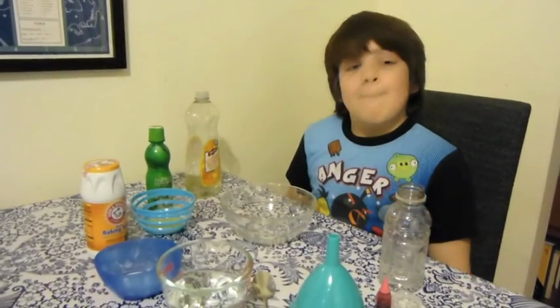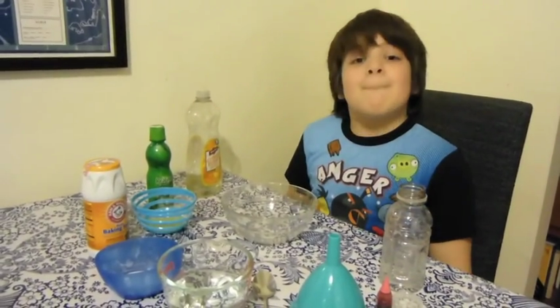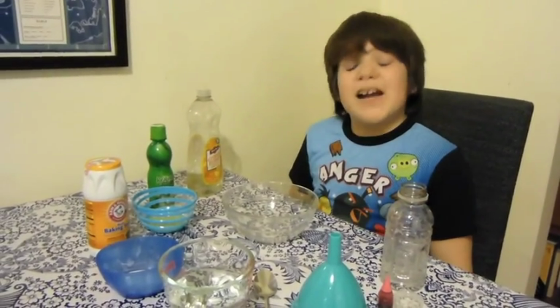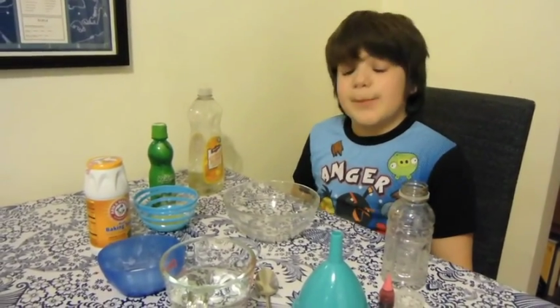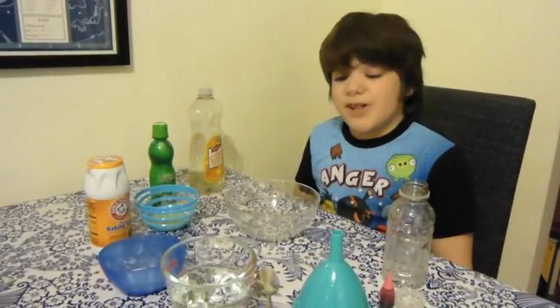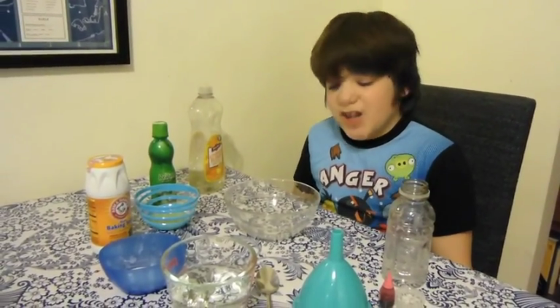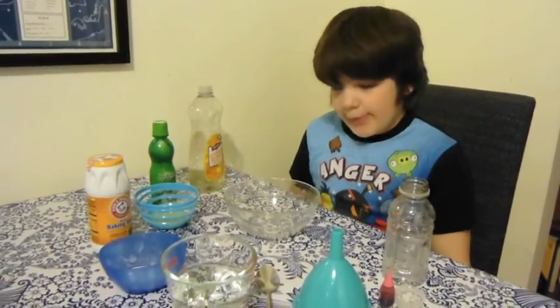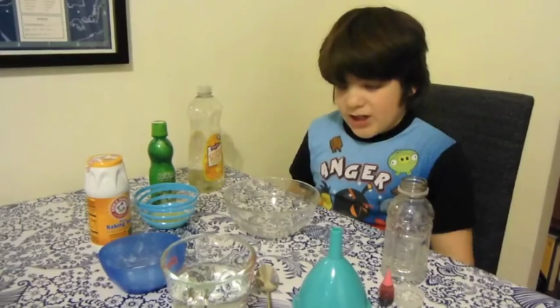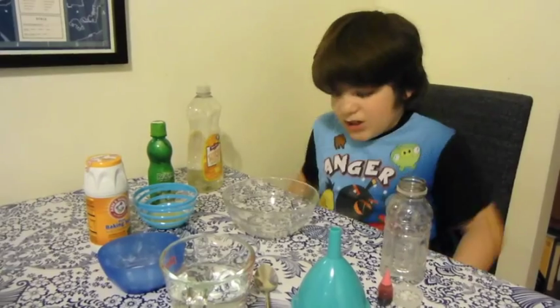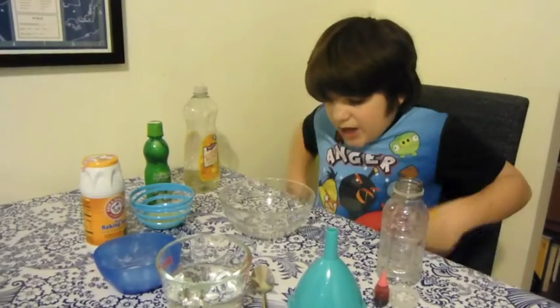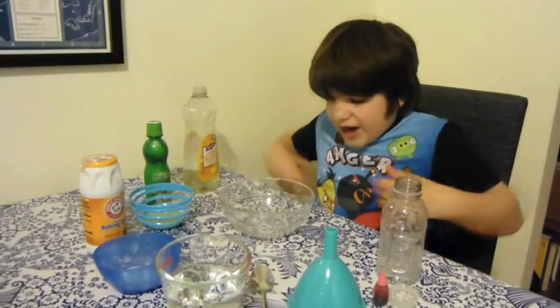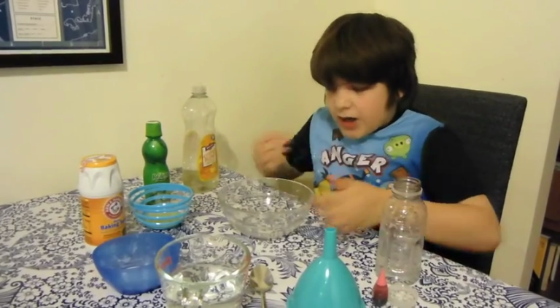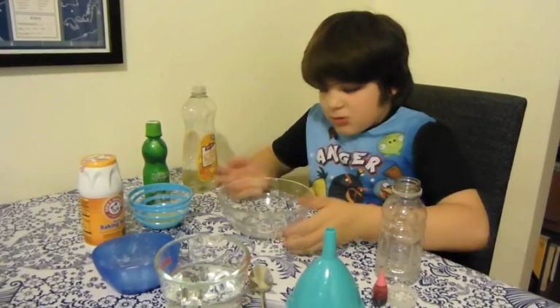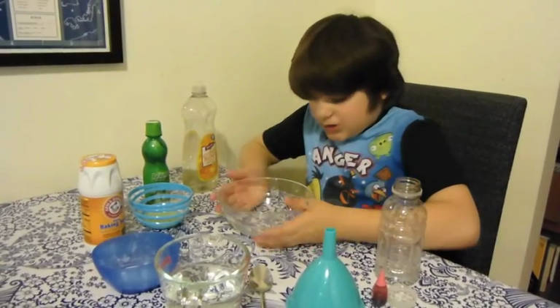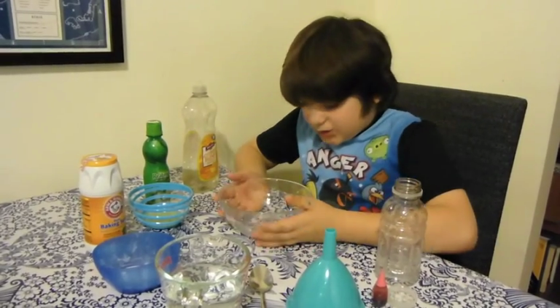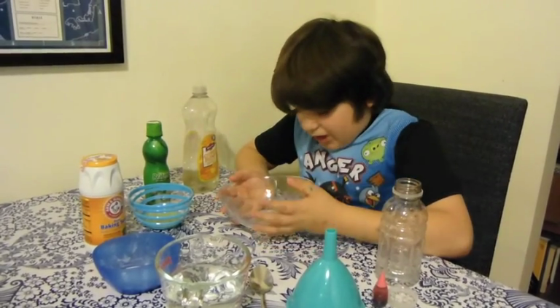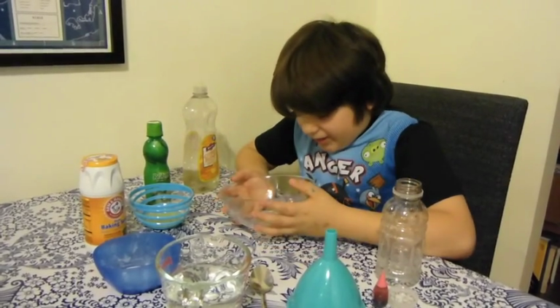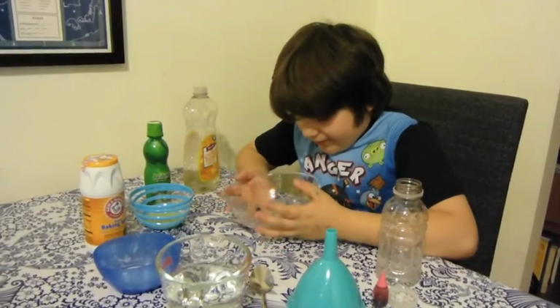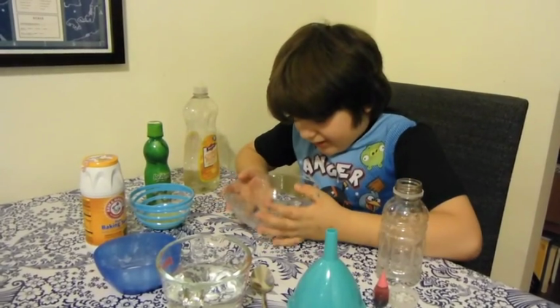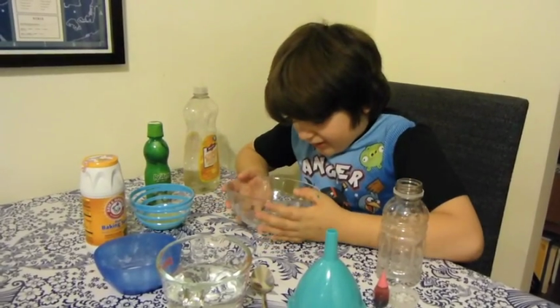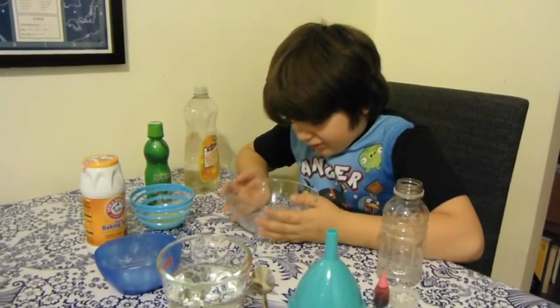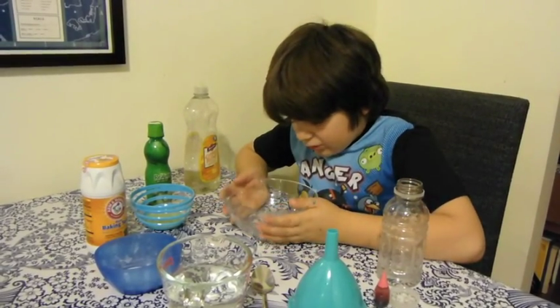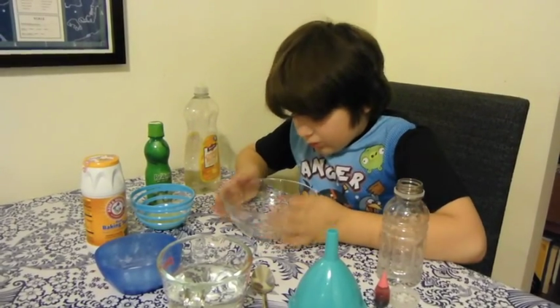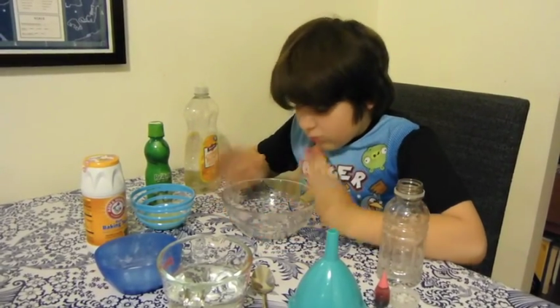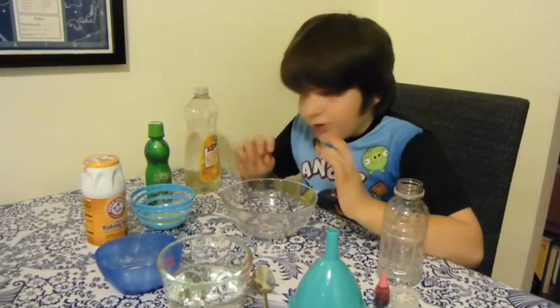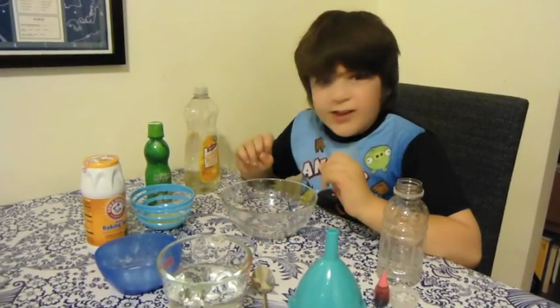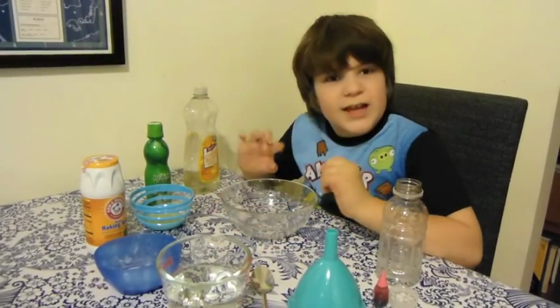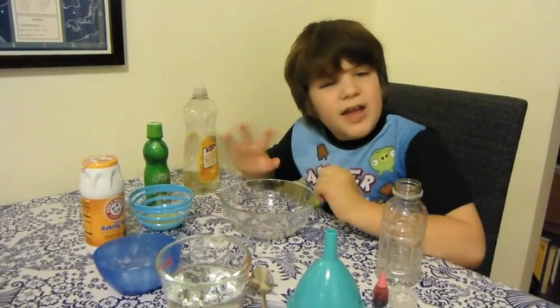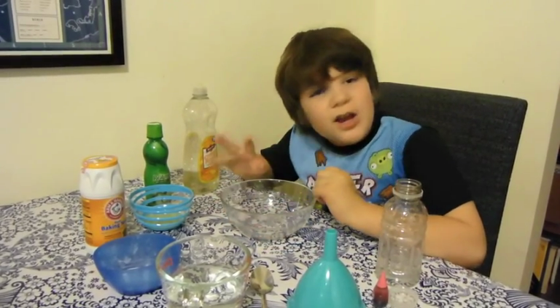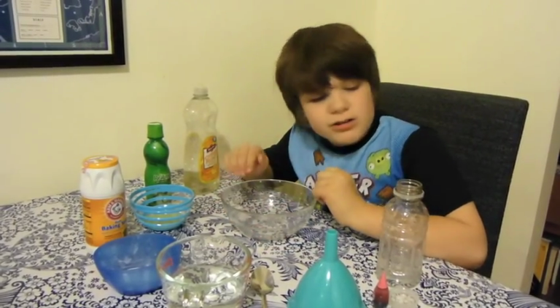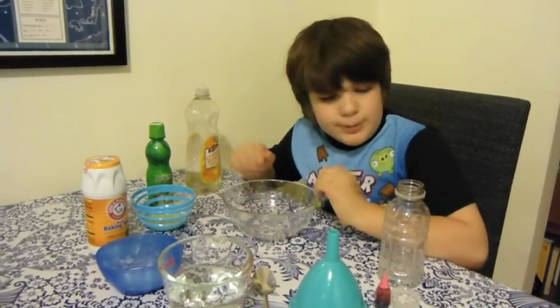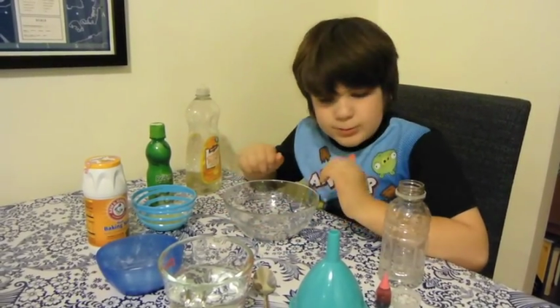My name is Simon and I want to teach you how to make this cool thing that colors bubbles.